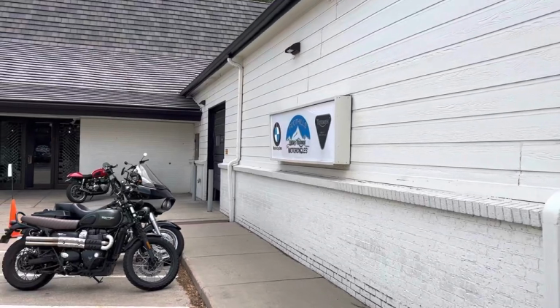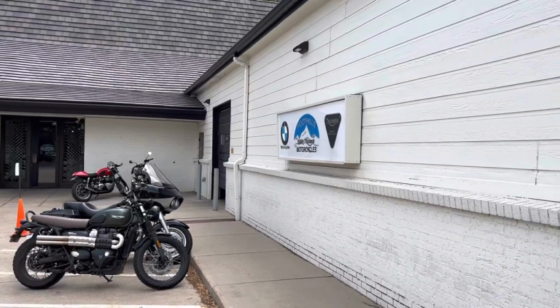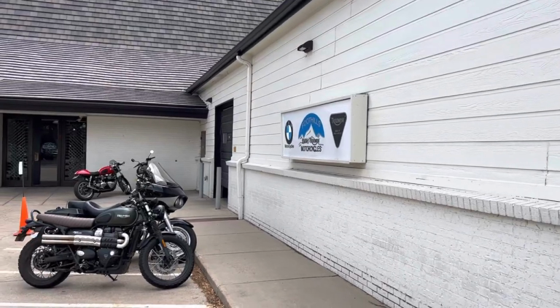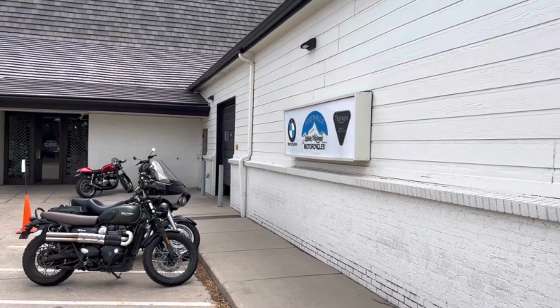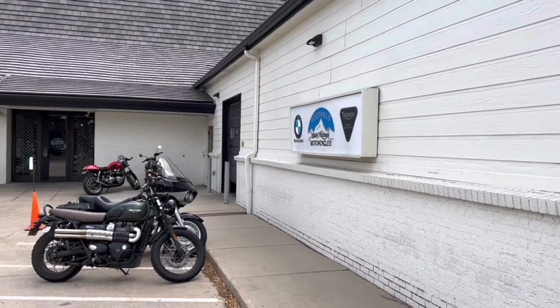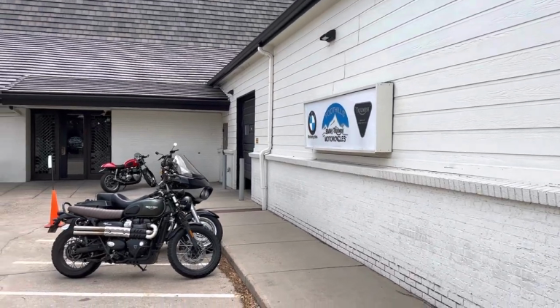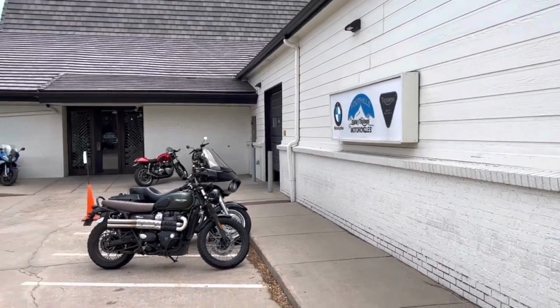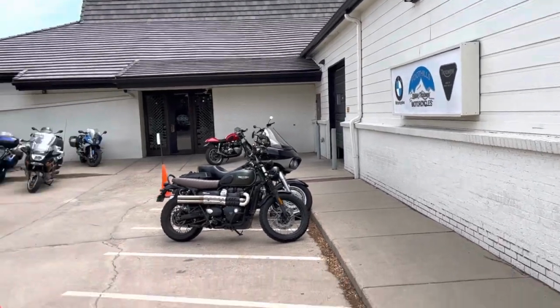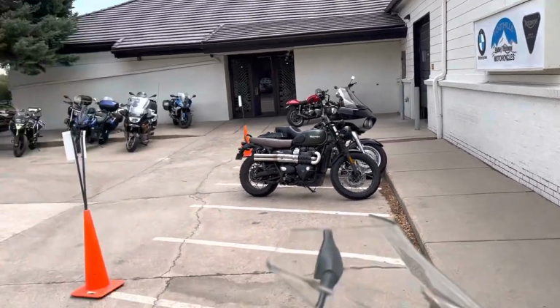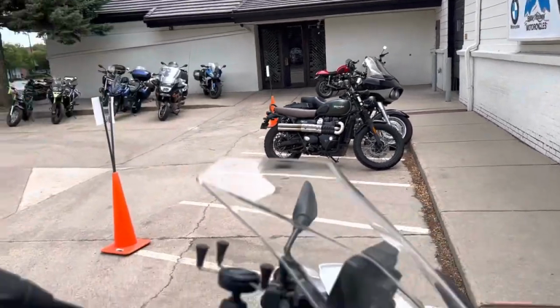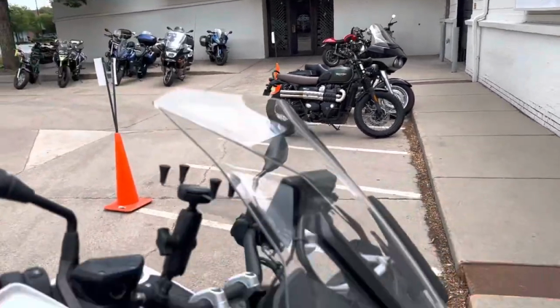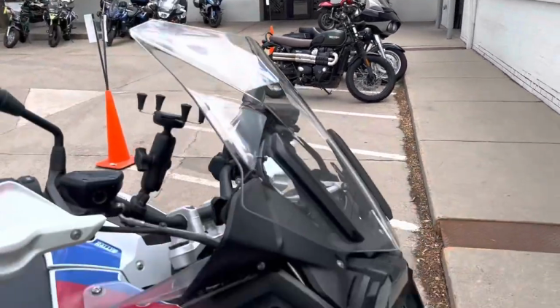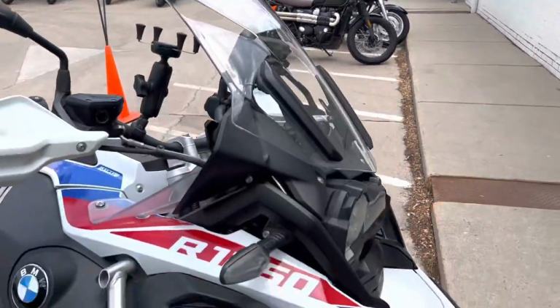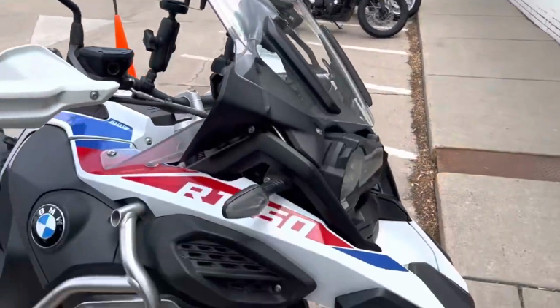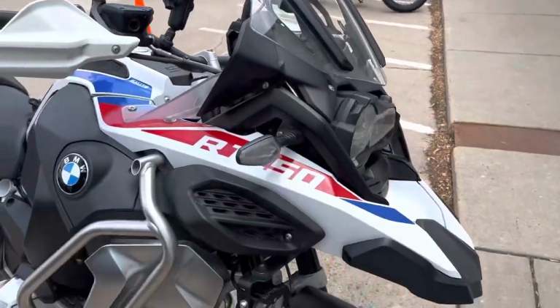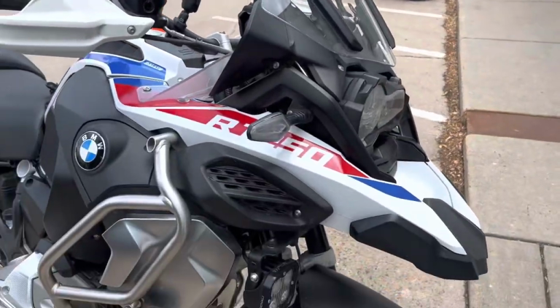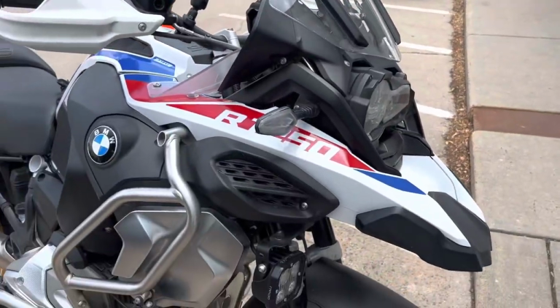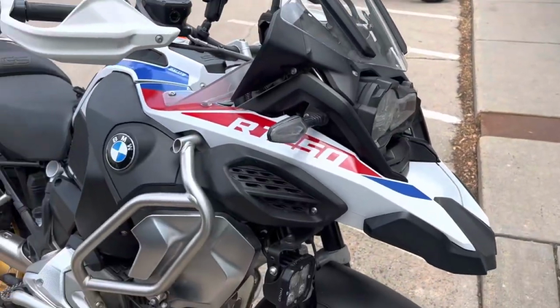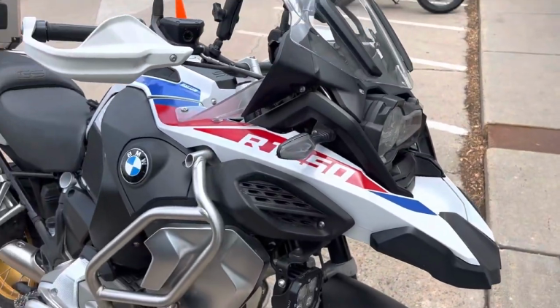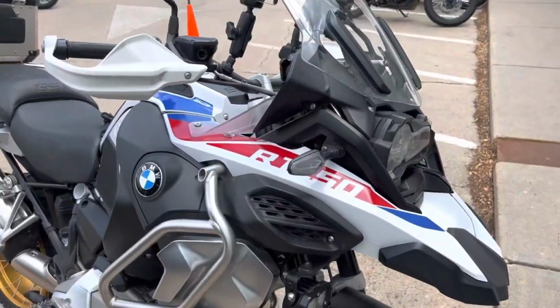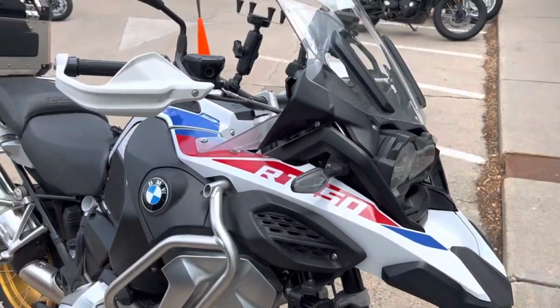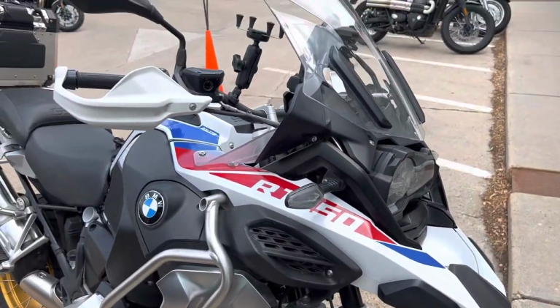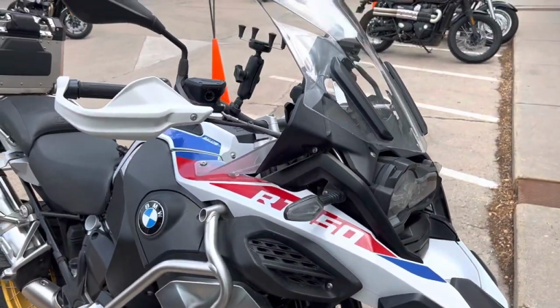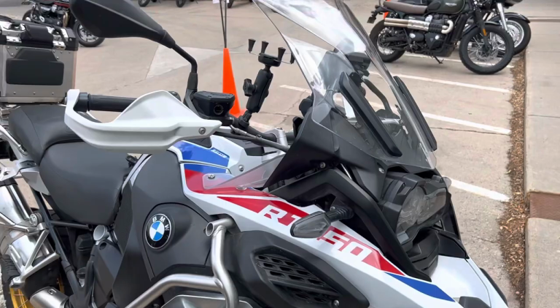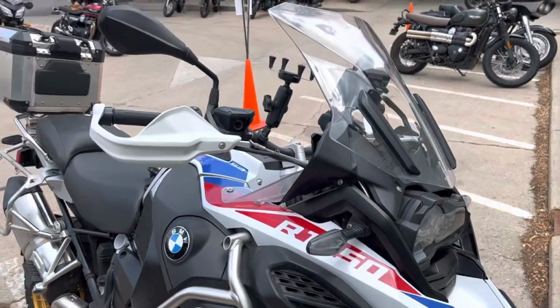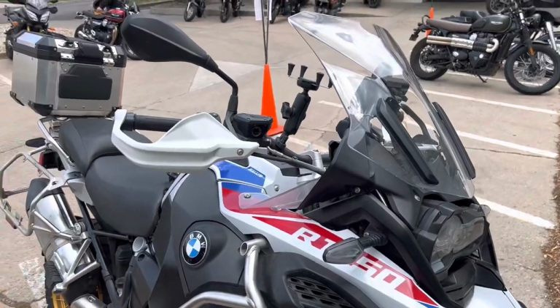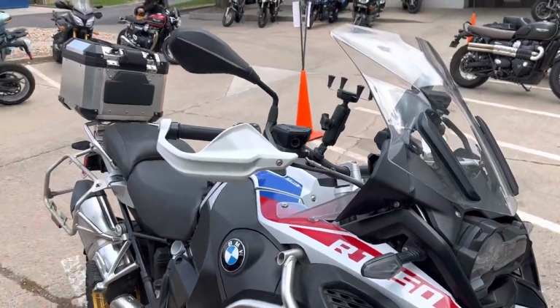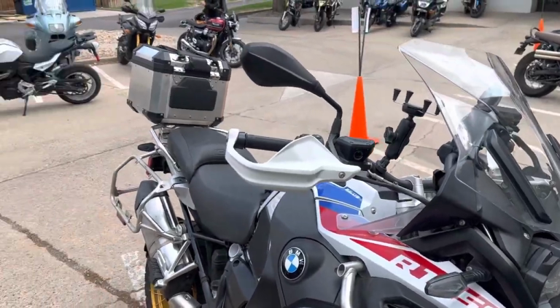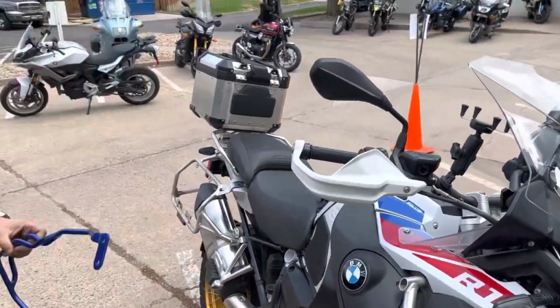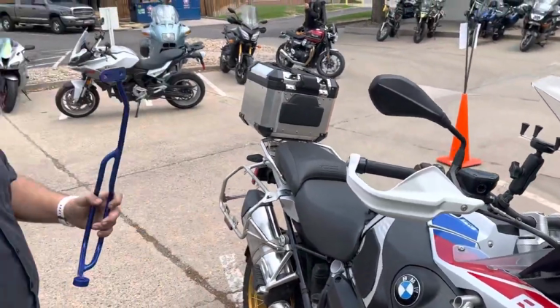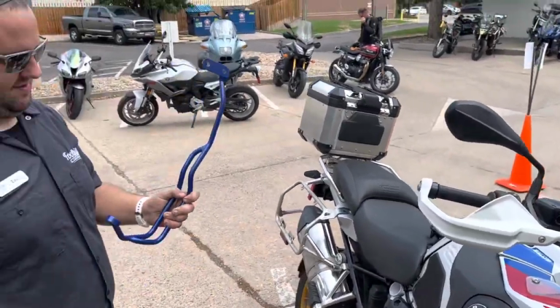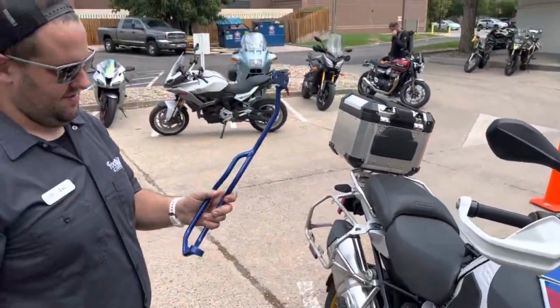You can't see it, but we're at Foothills dropping the BMW off for 12K service. Zach, you got something cool to show us. What do you got?